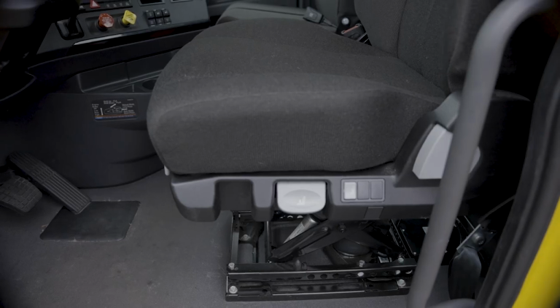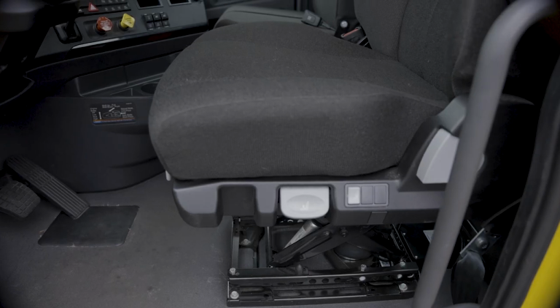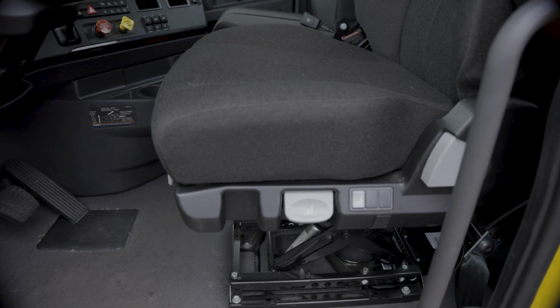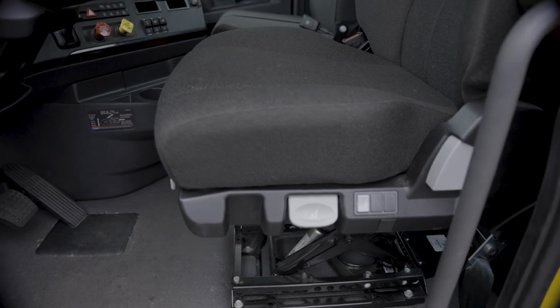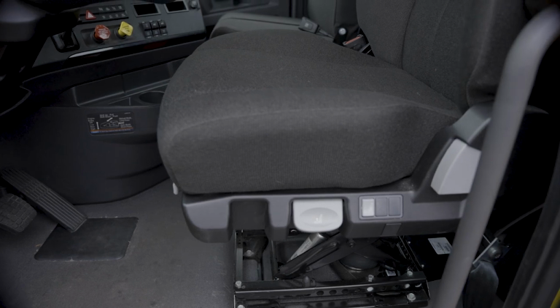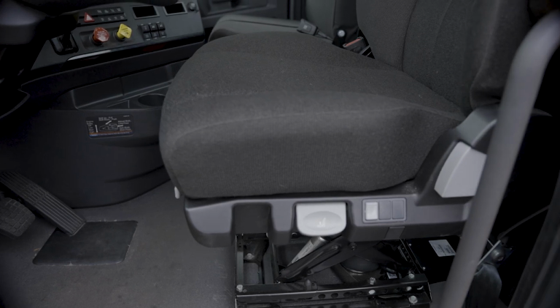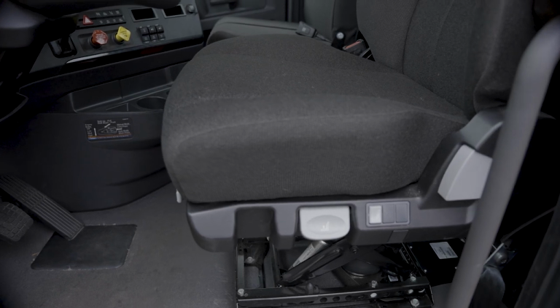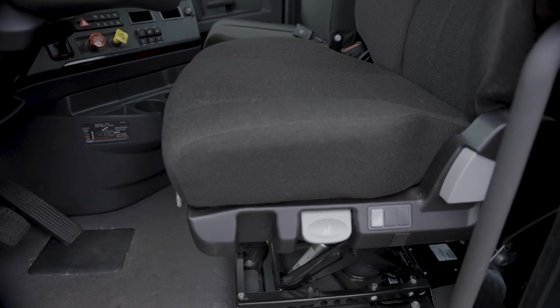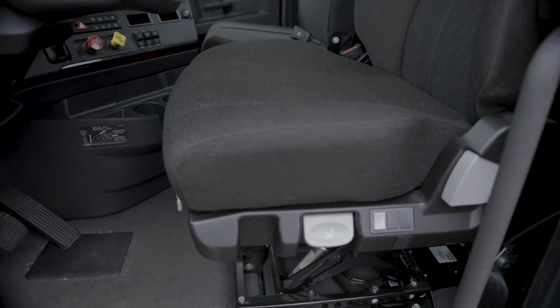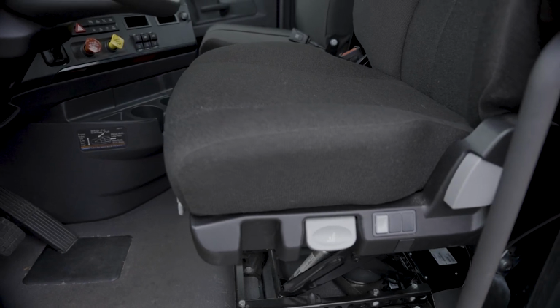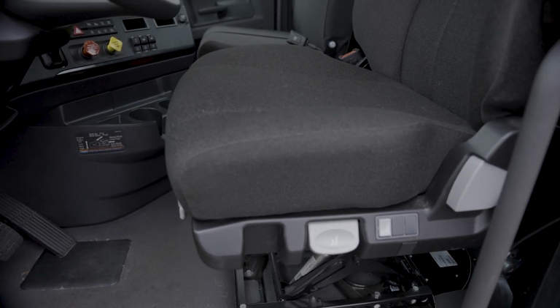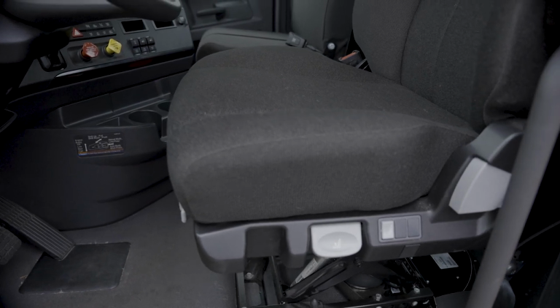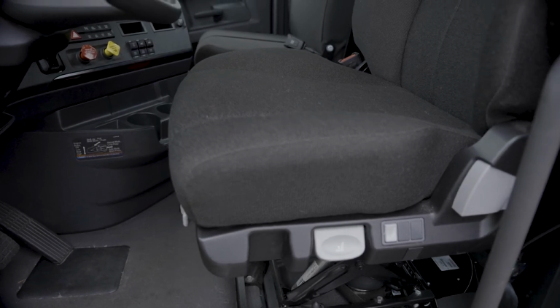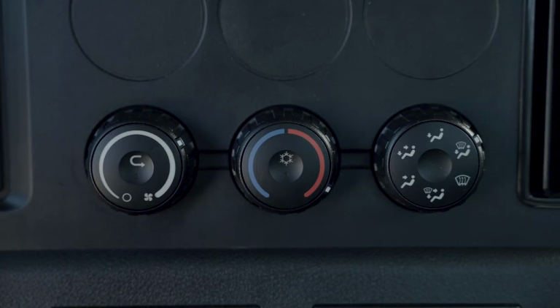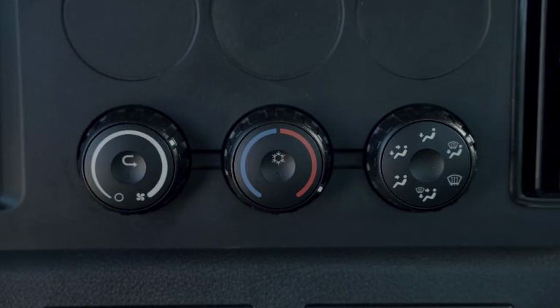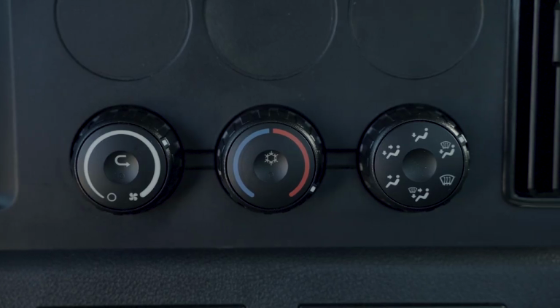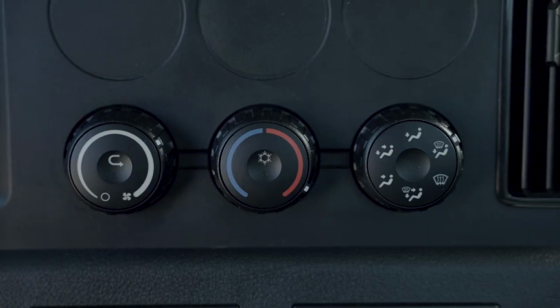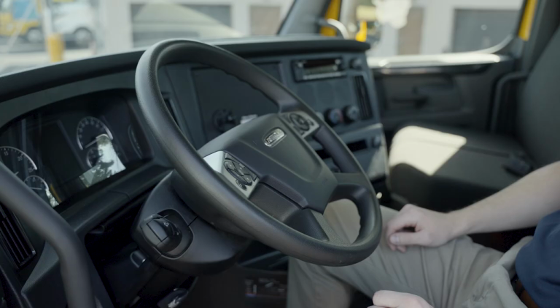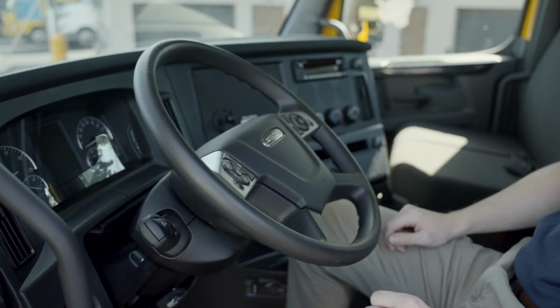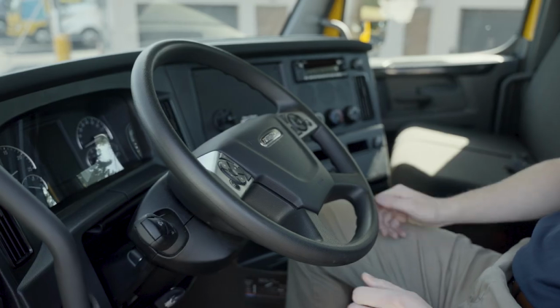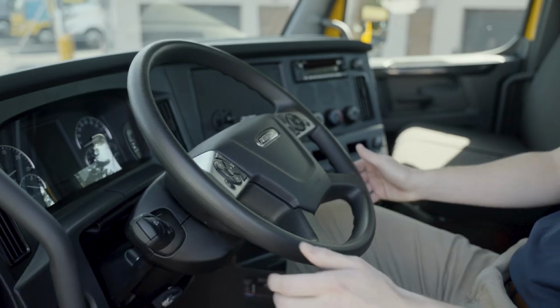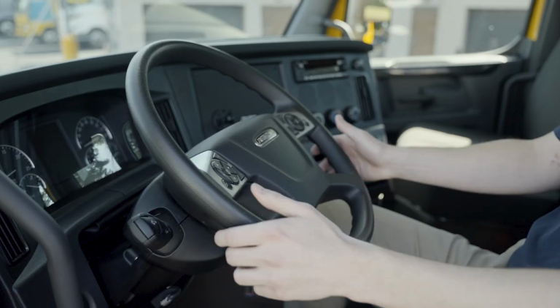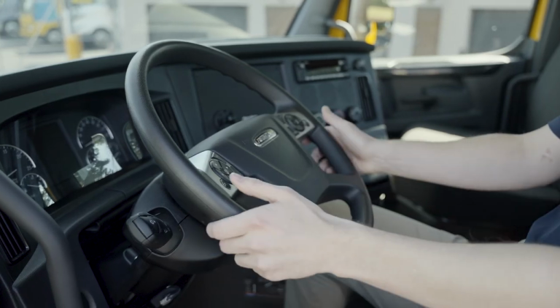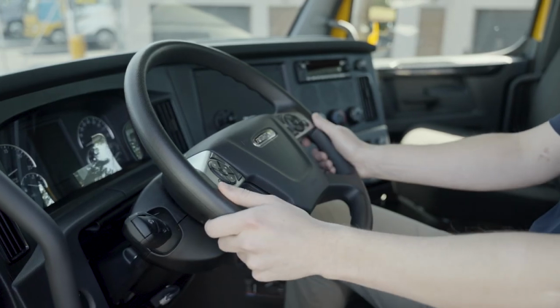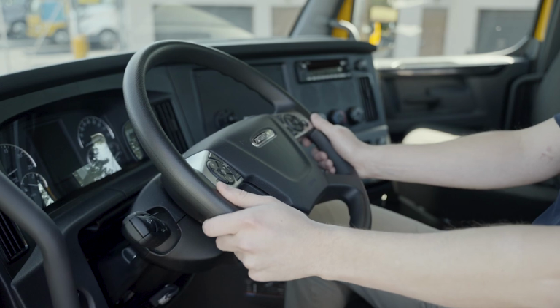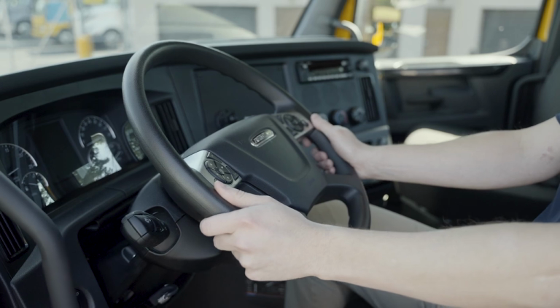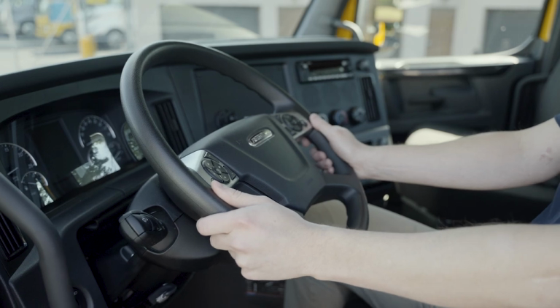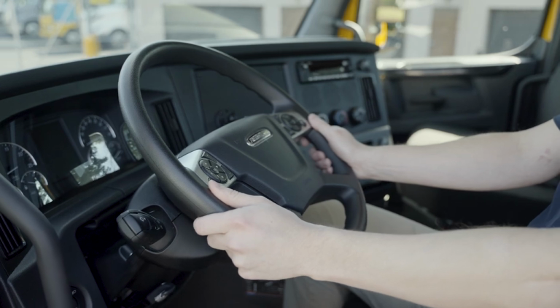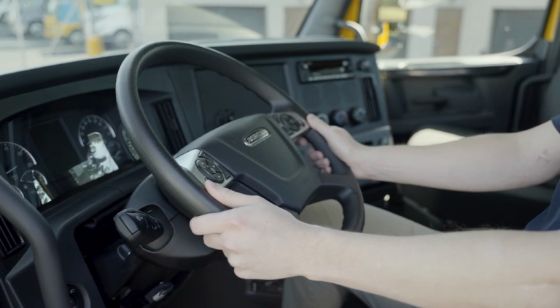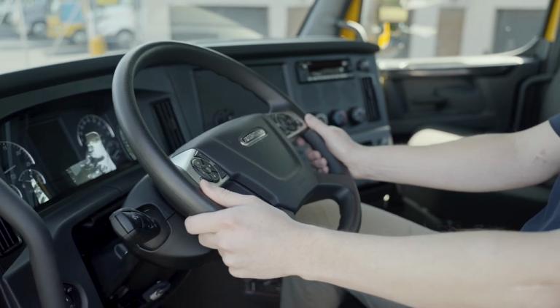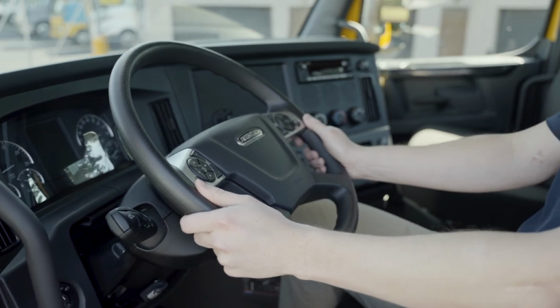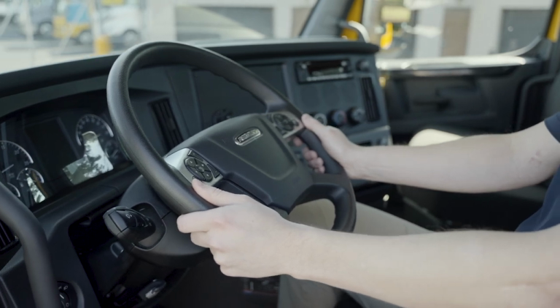Ride in comfort with a driver air ride seat, air conditioning, power steering, and manual and automatic transmission.